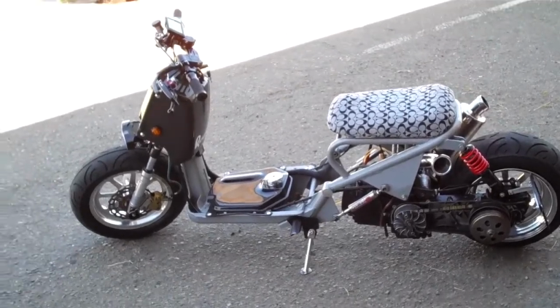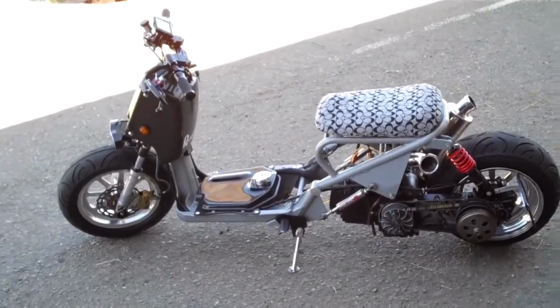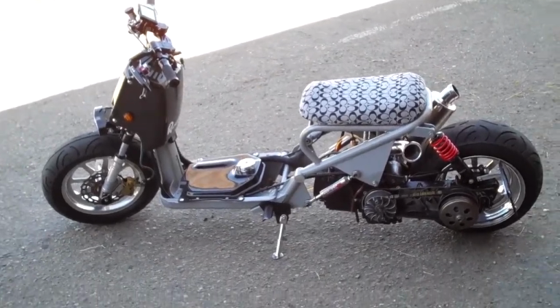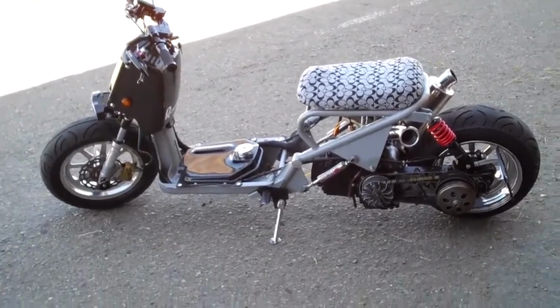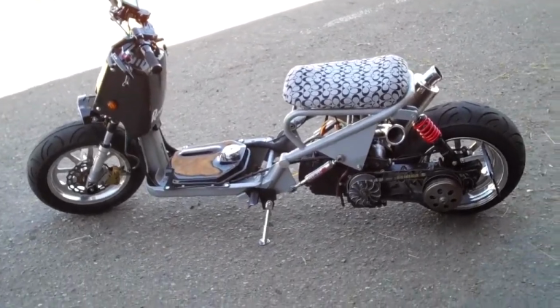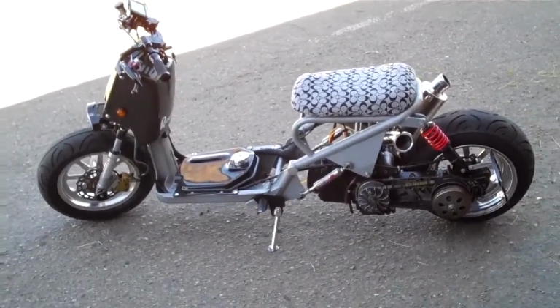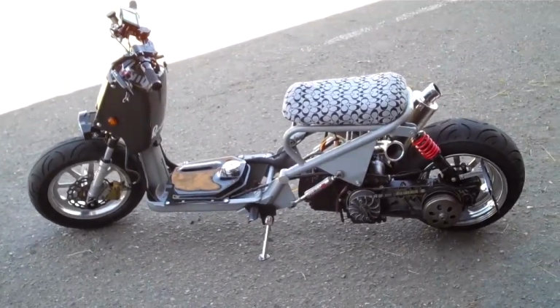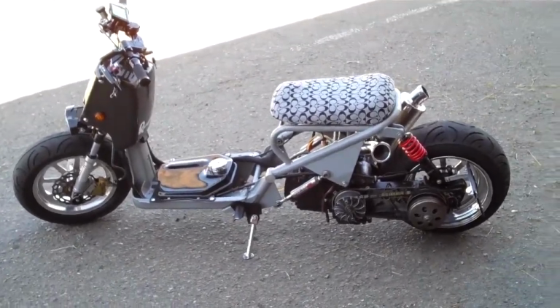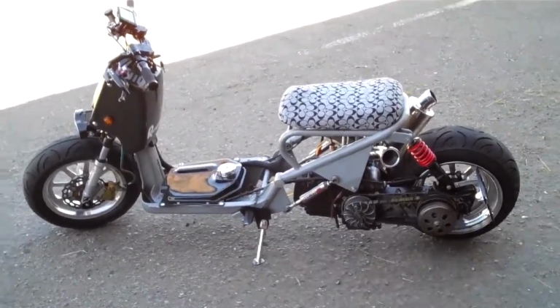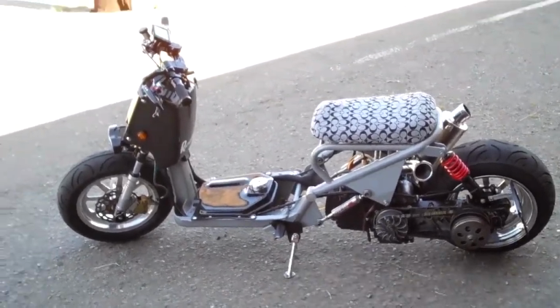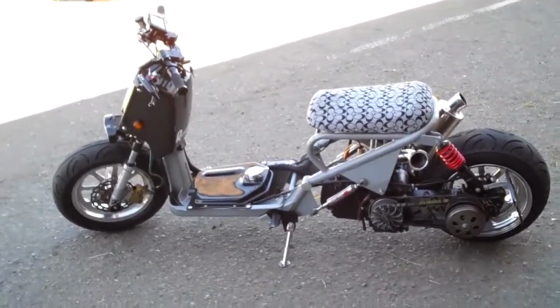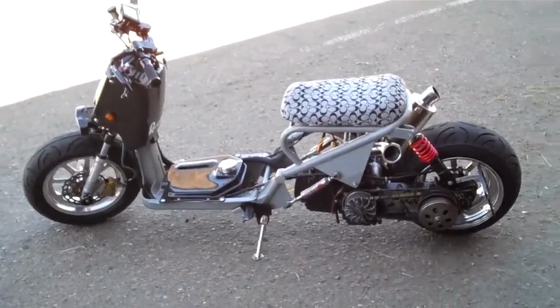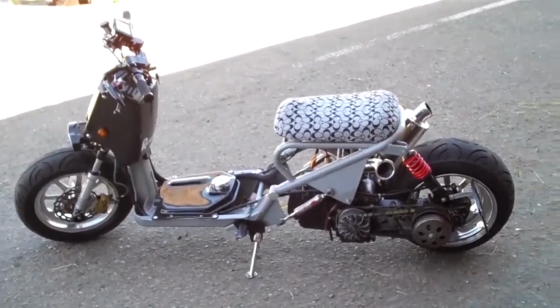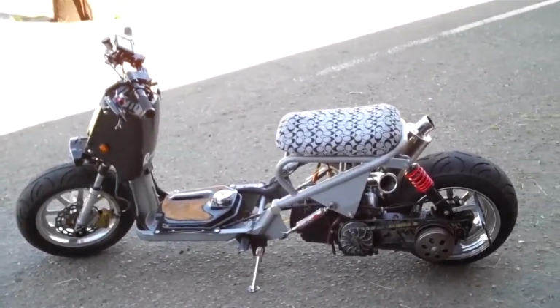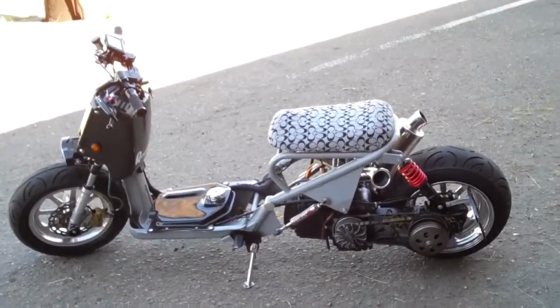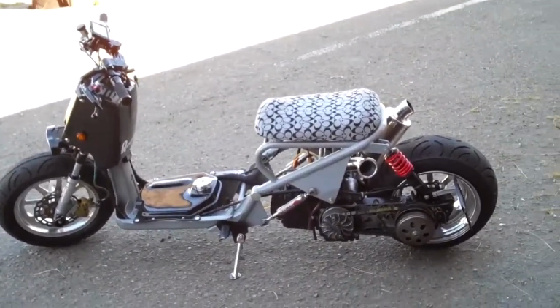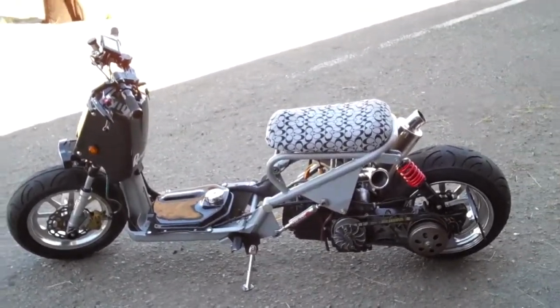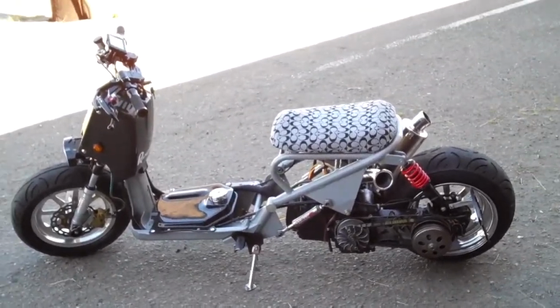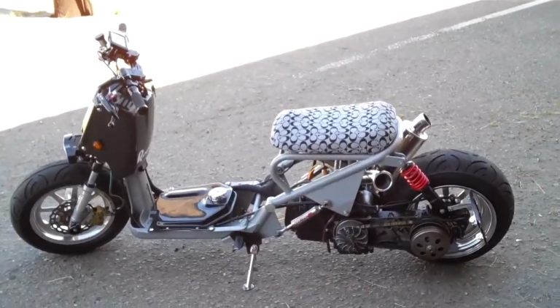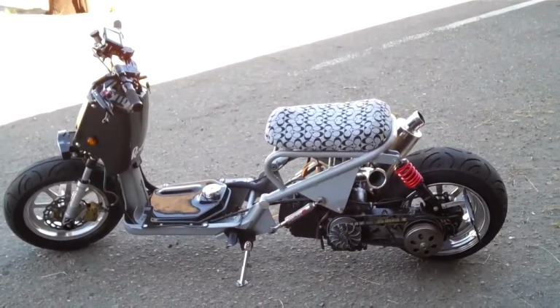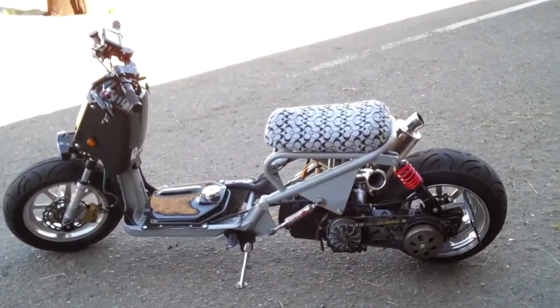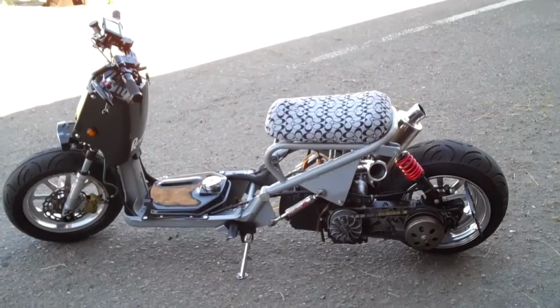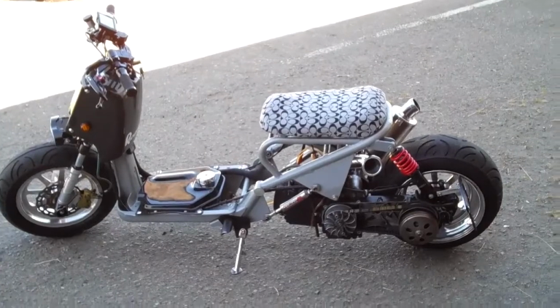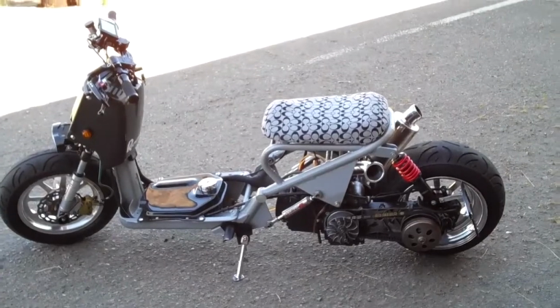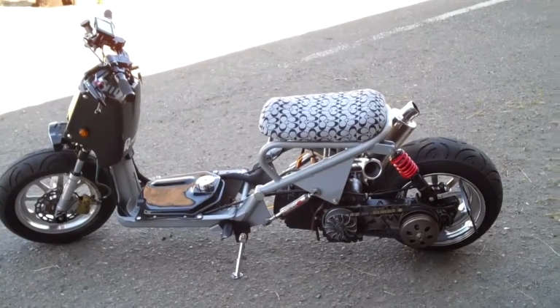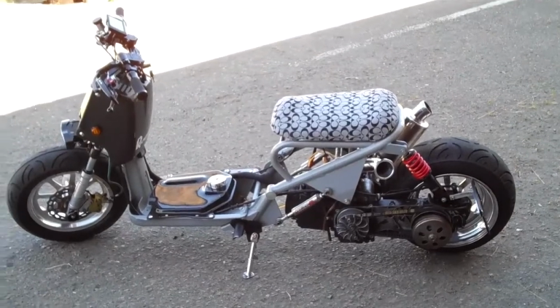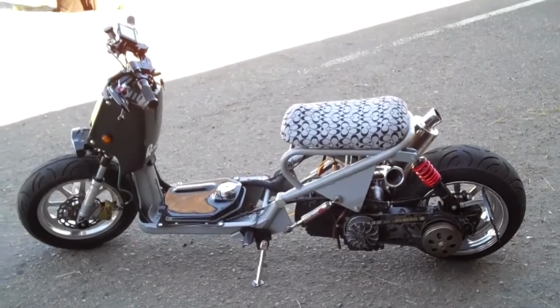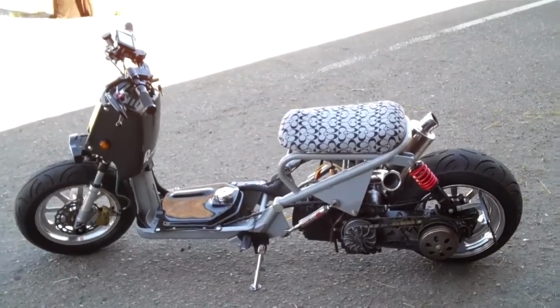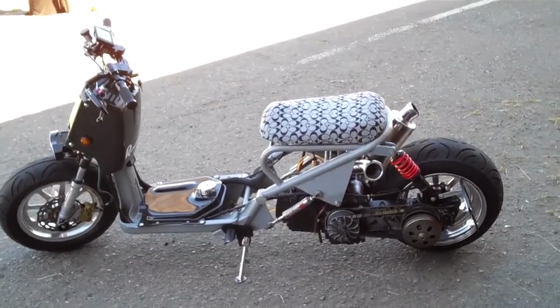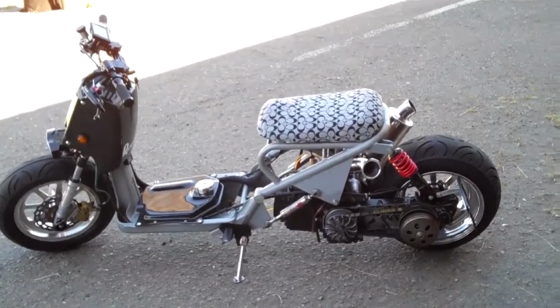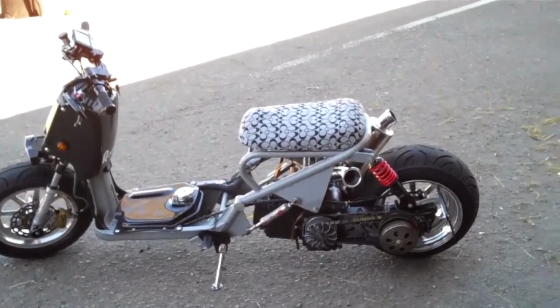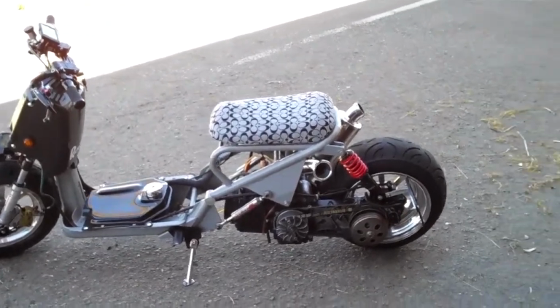This is my 2008 Honda Ruckus. It's been swapped and pretty much everything is custom.